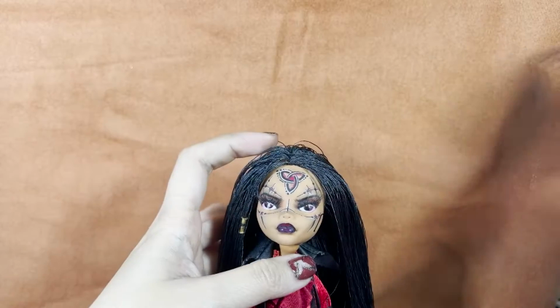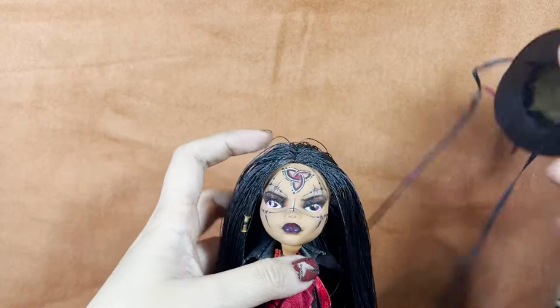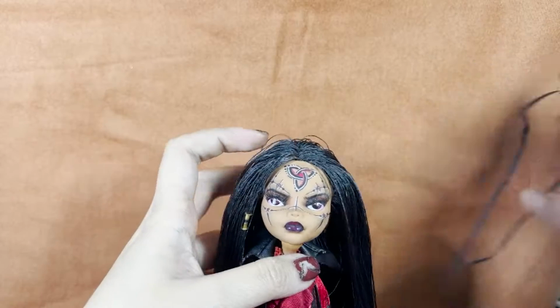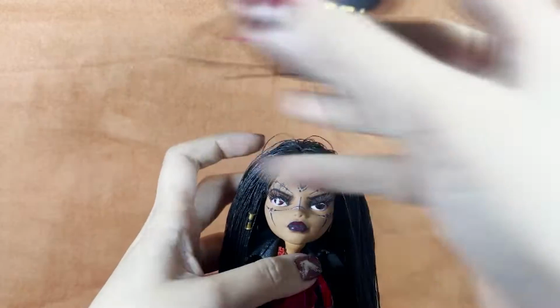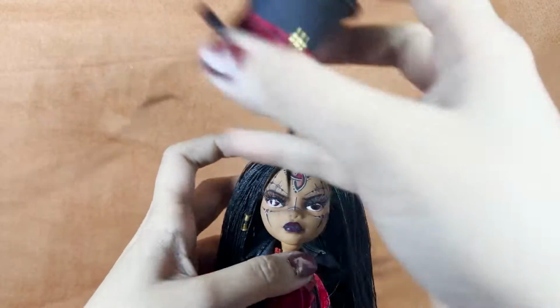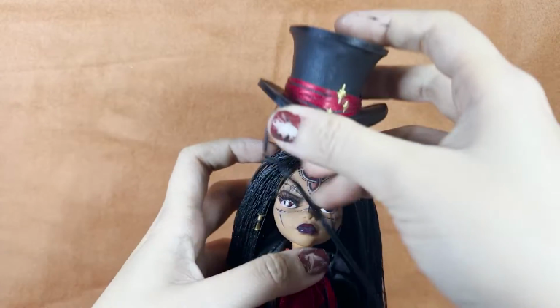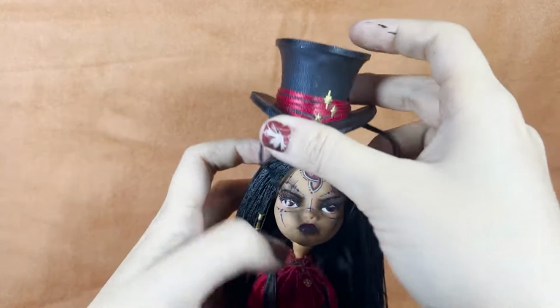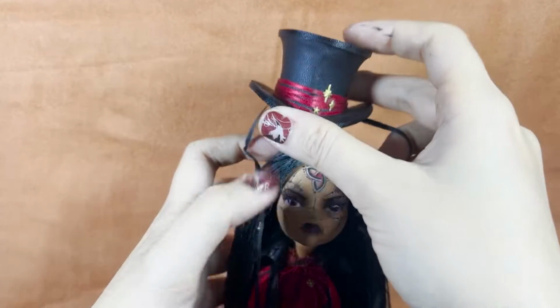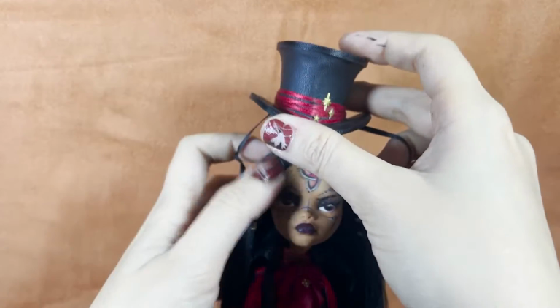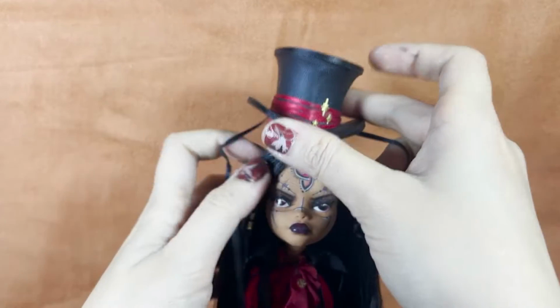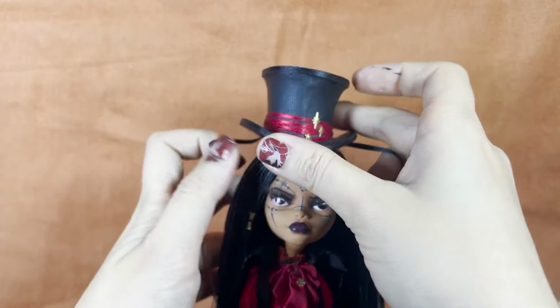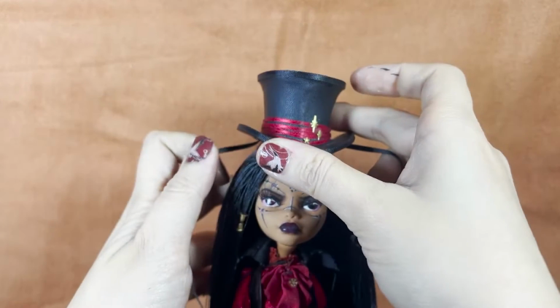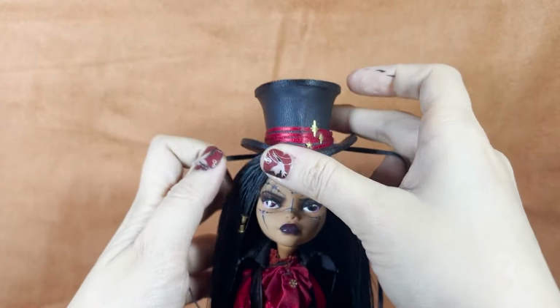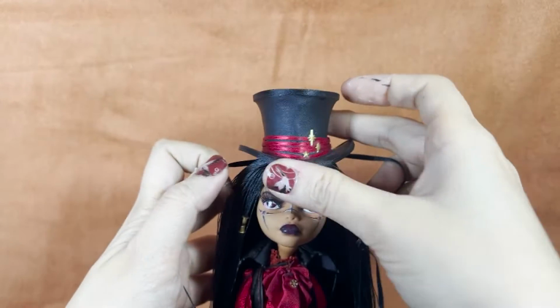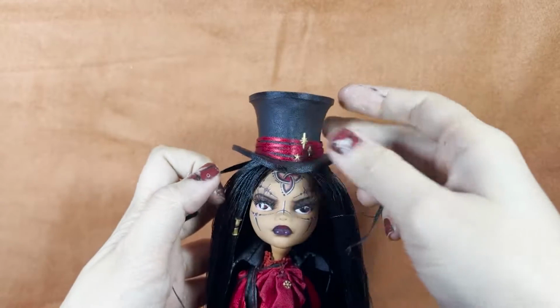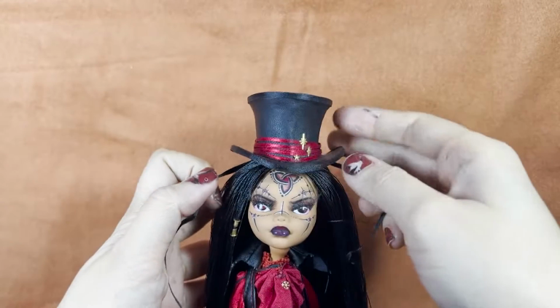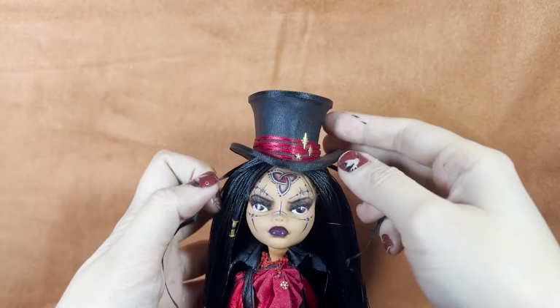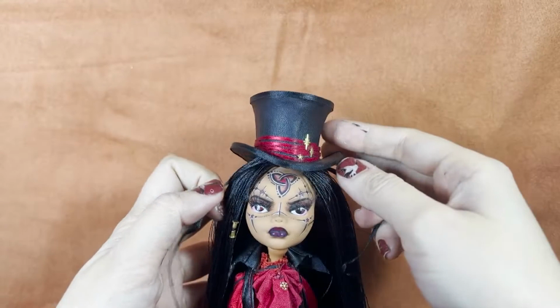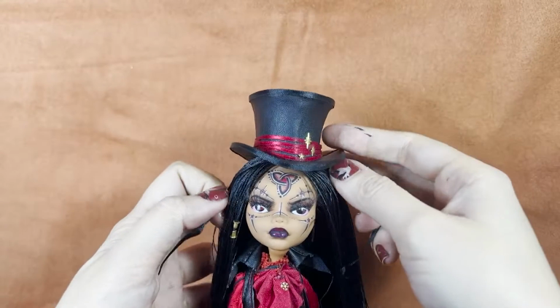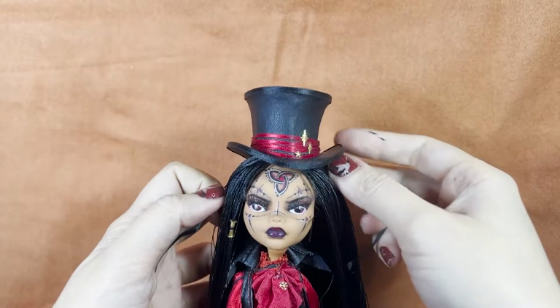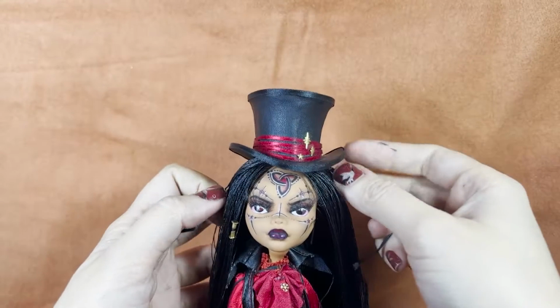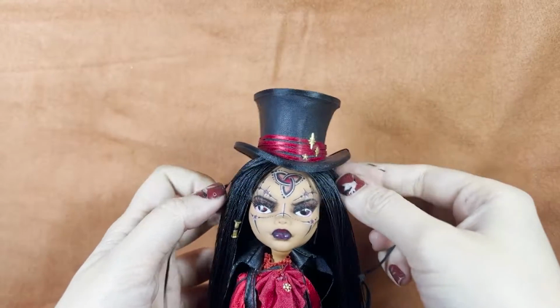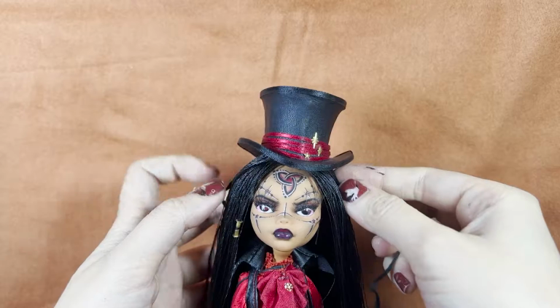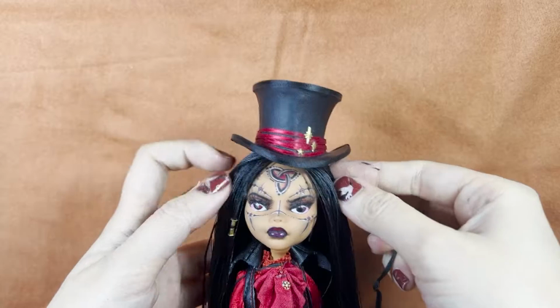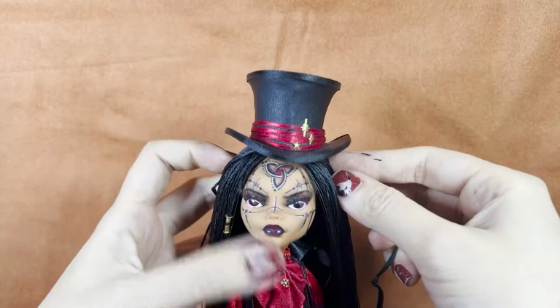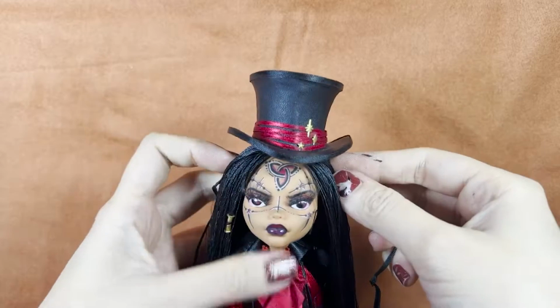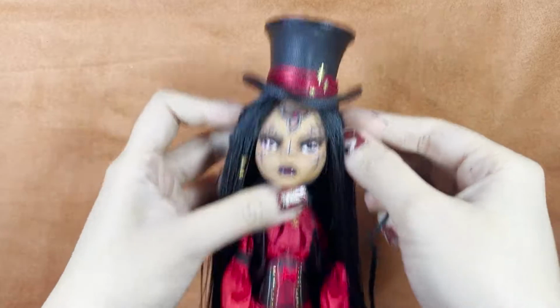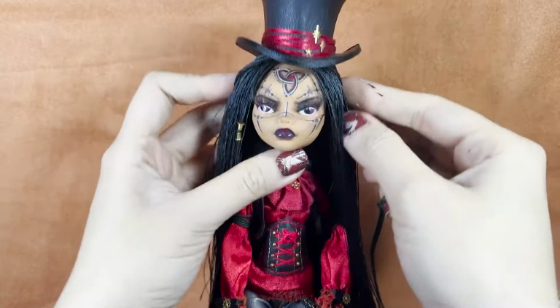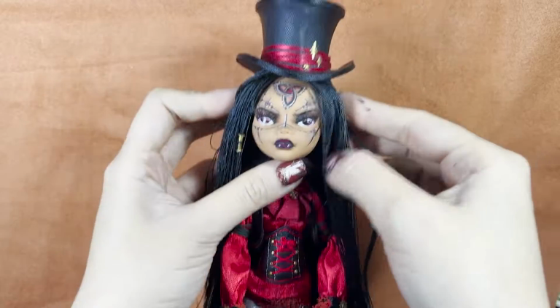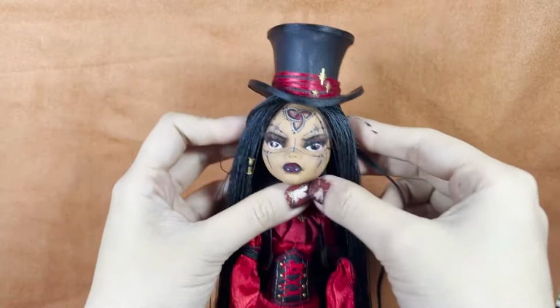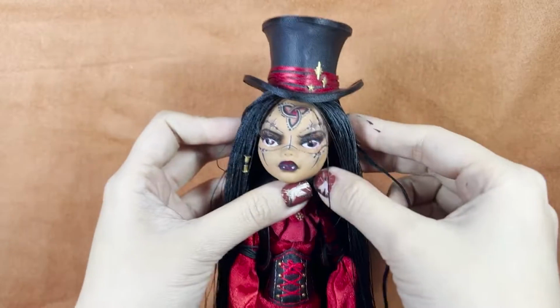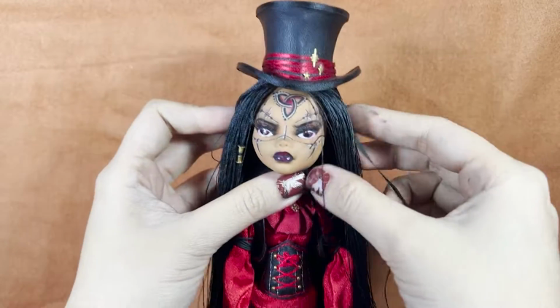I hope this video will help you make a great hat for your doll. You can scale up or down for whatever size you like.